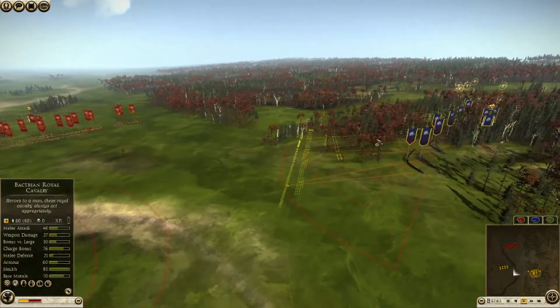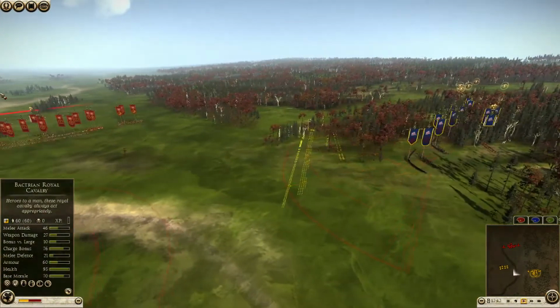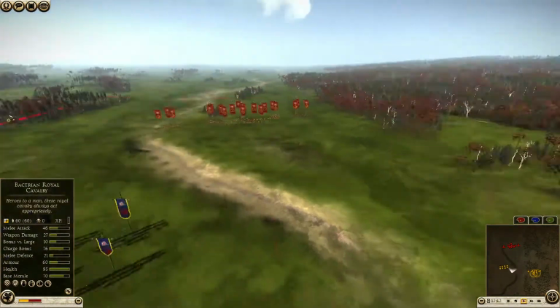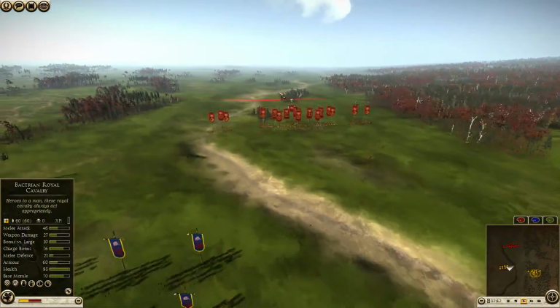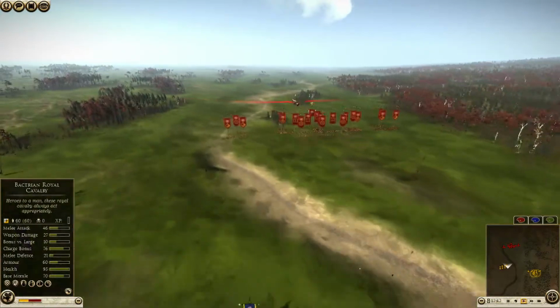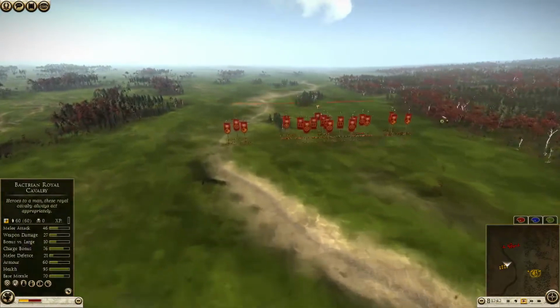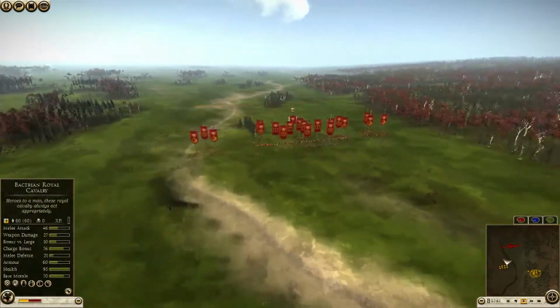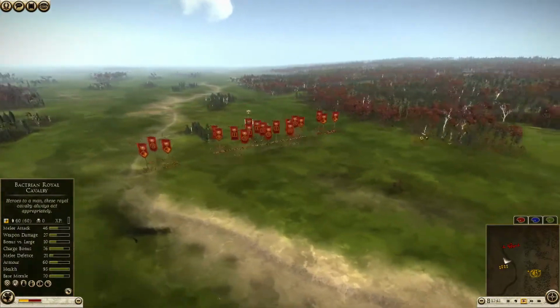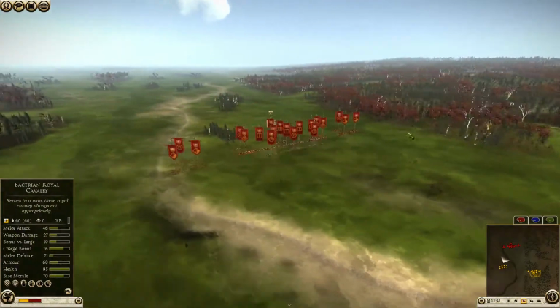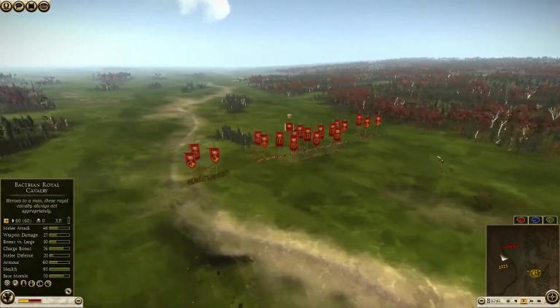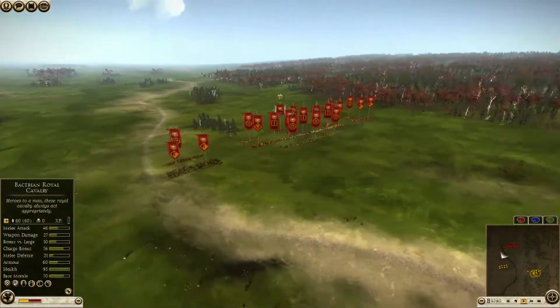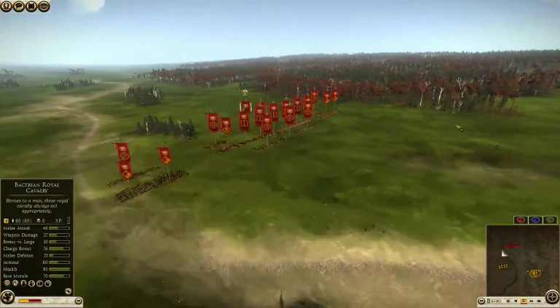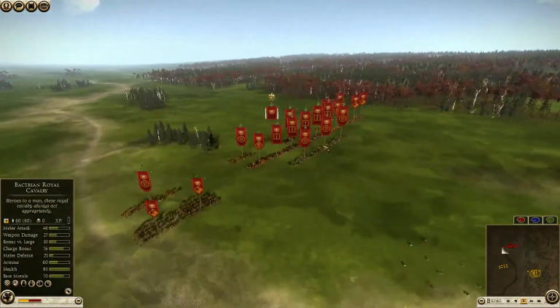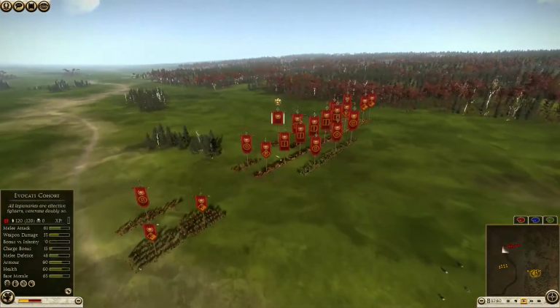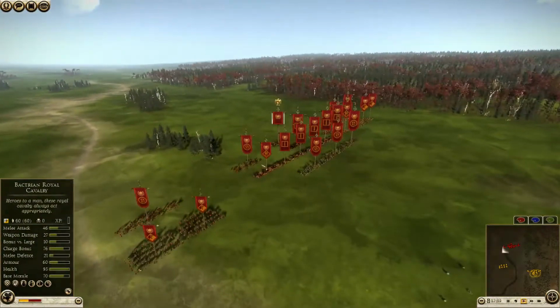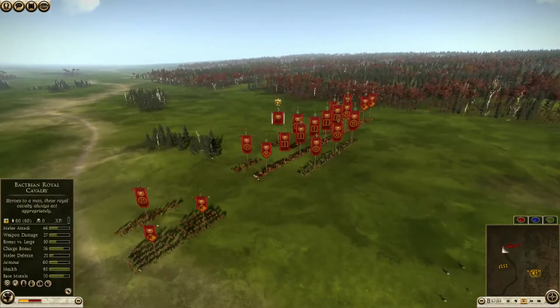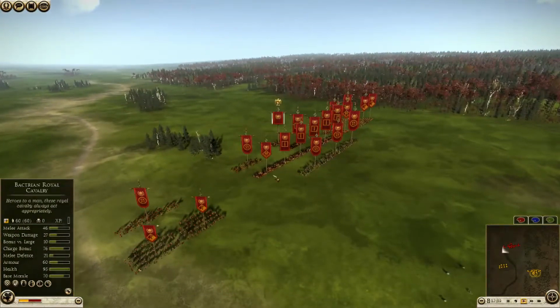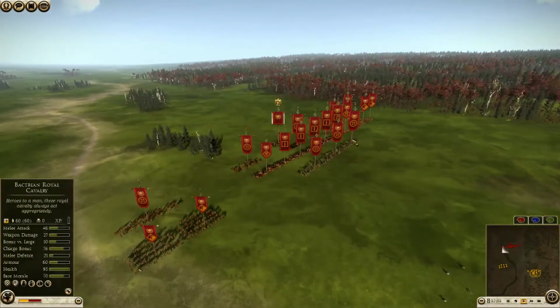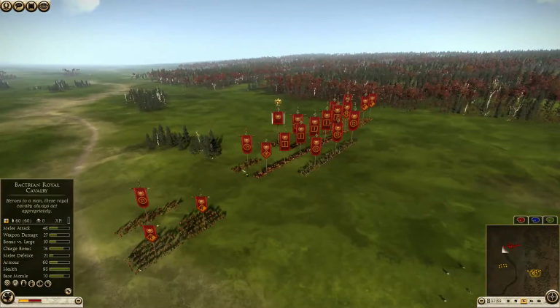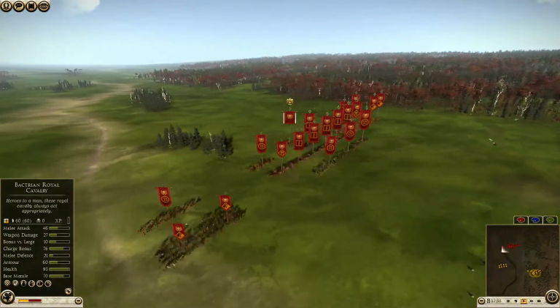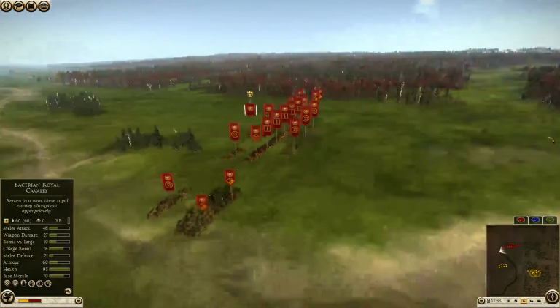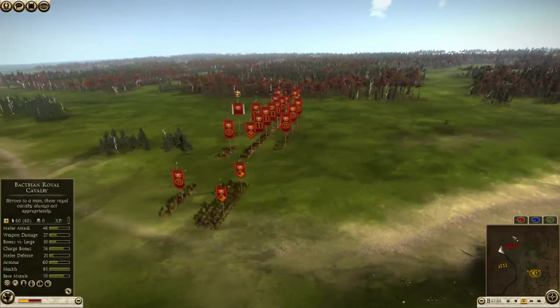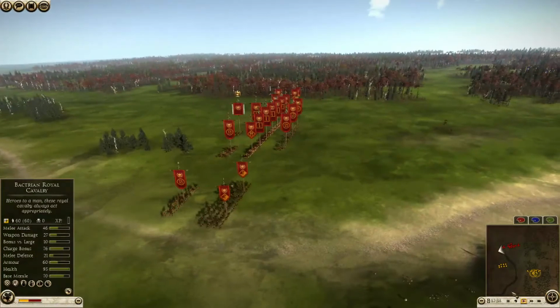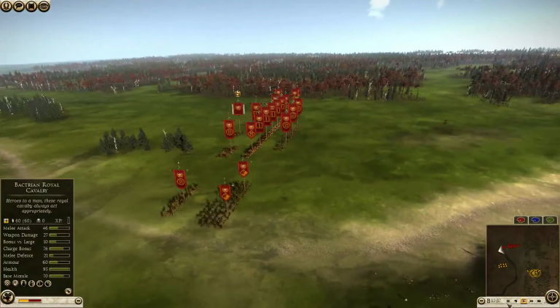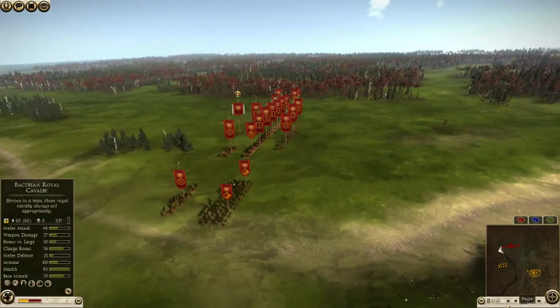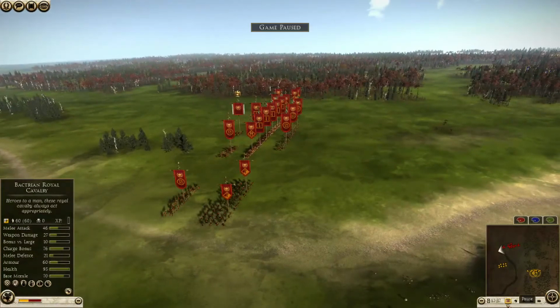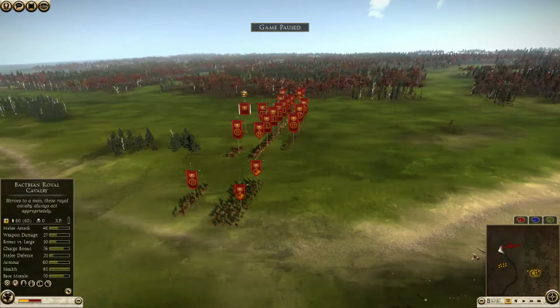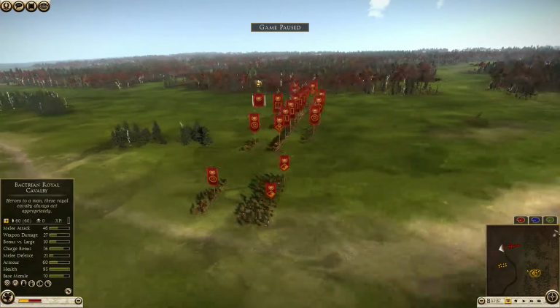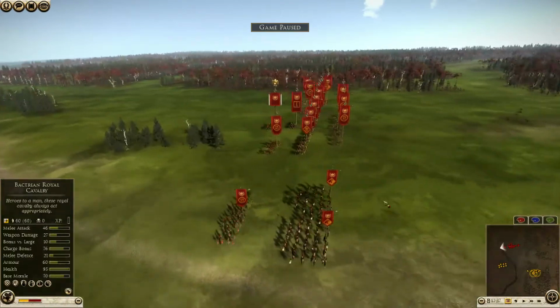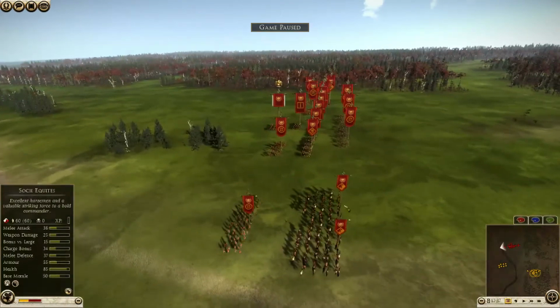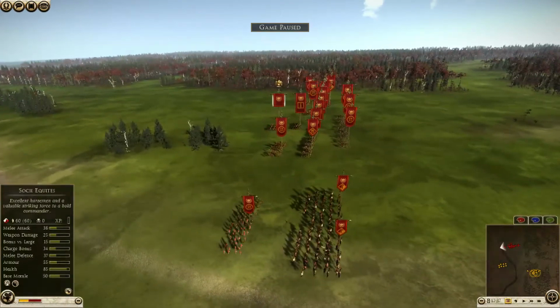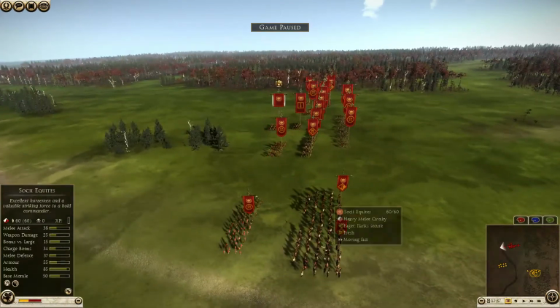I wanted to rely on heavy skirmishing and cavalry to do the job because I think my micromanagement can really benefit from using cavalry more than I already am. Now I have my doubts about cavalry's ability to kill a strong Roman army like this. It looks kind of daunting. Let's have a look at what he has.